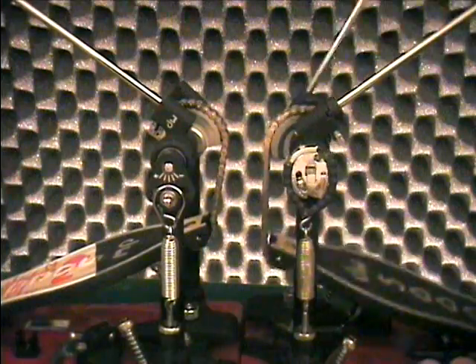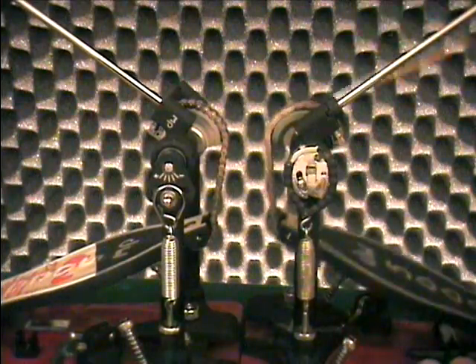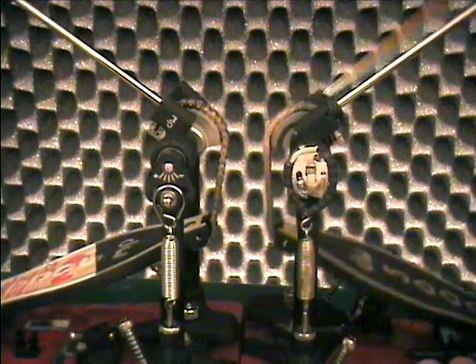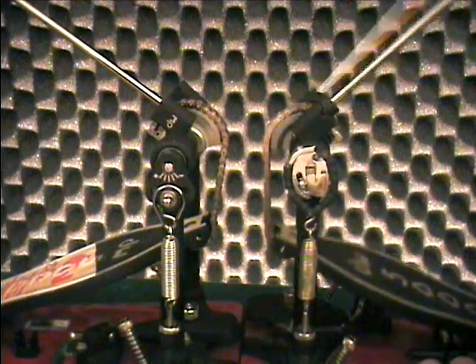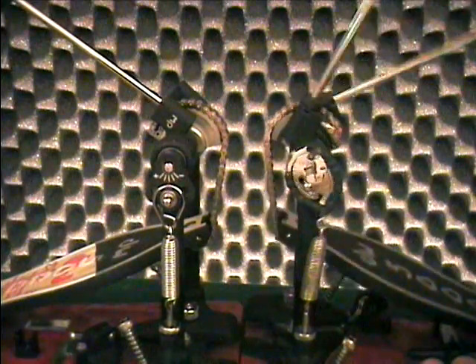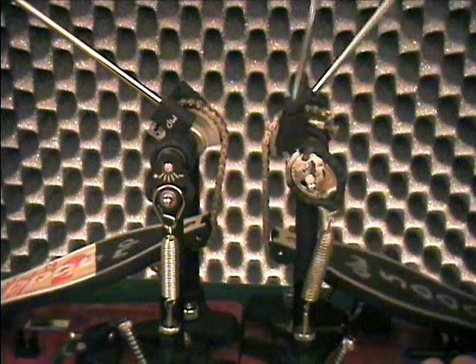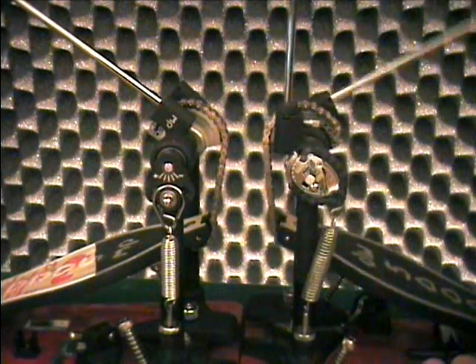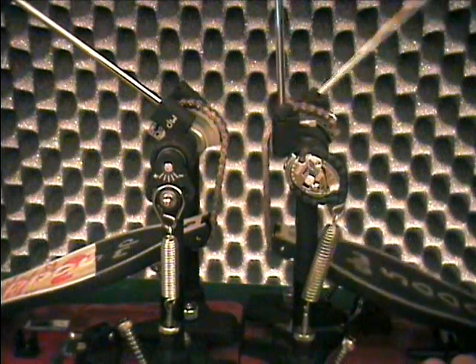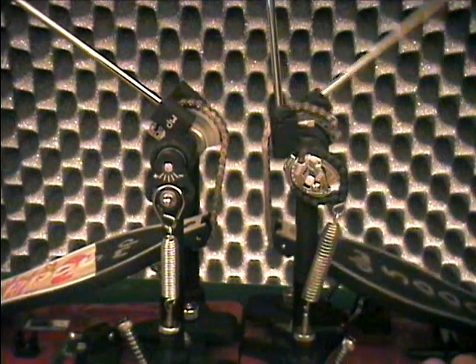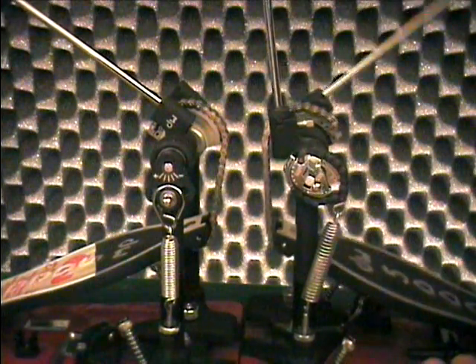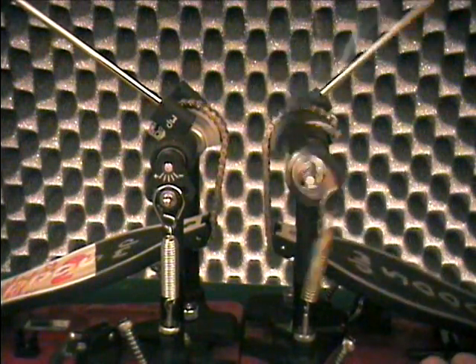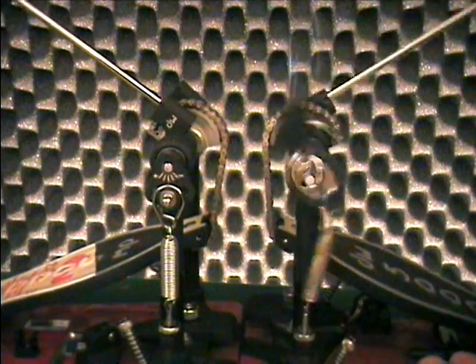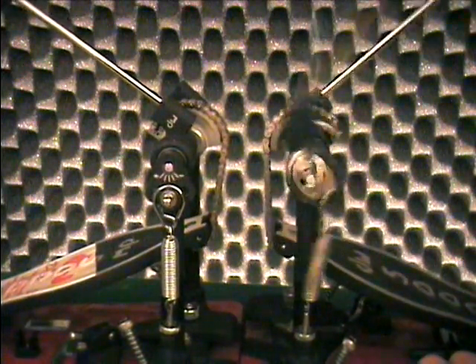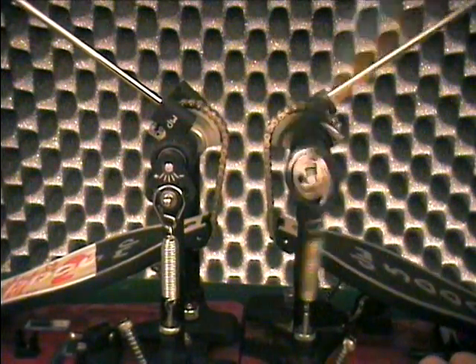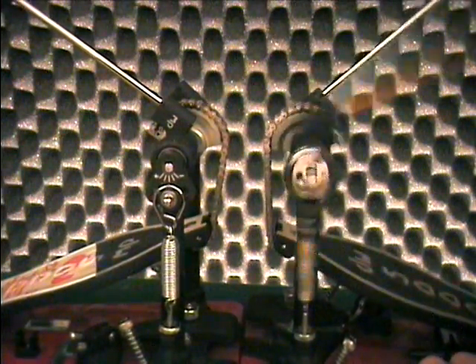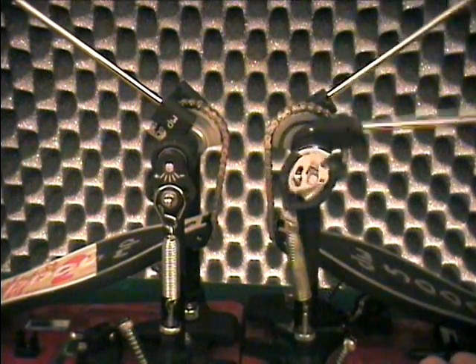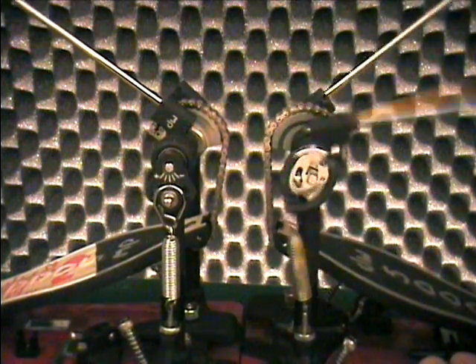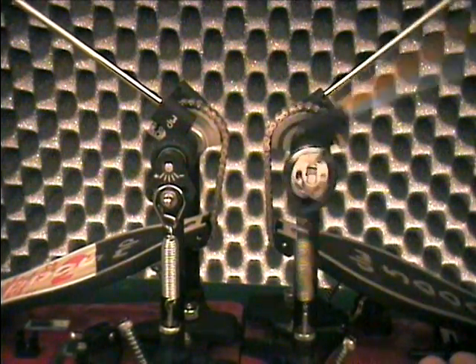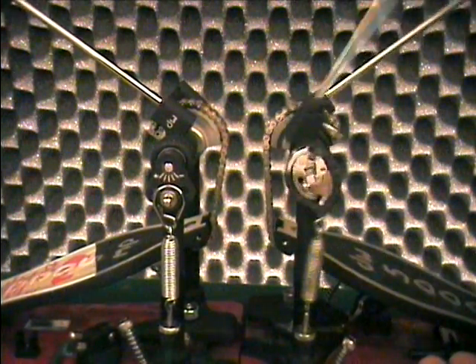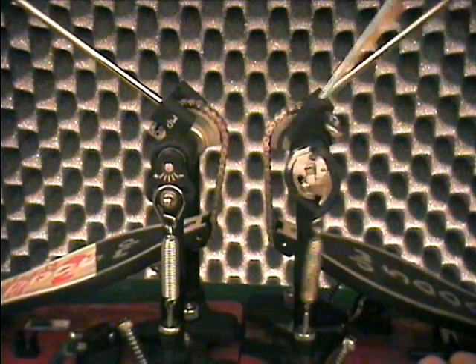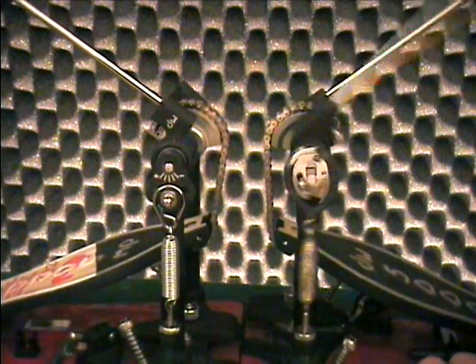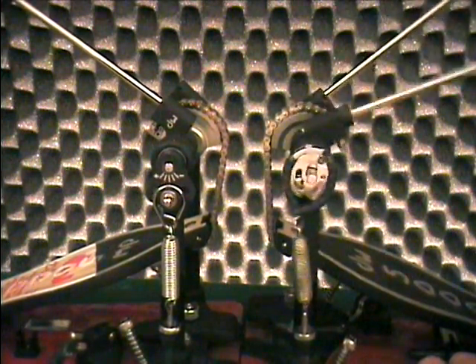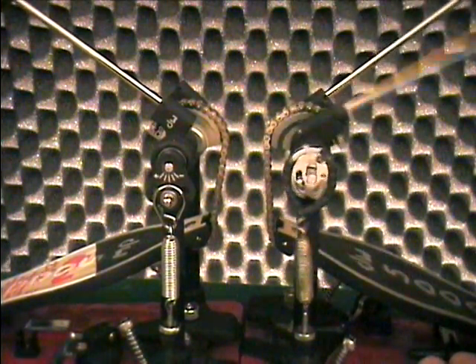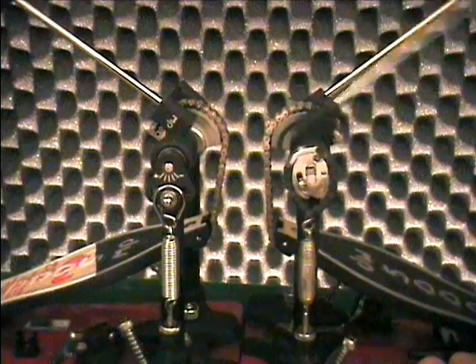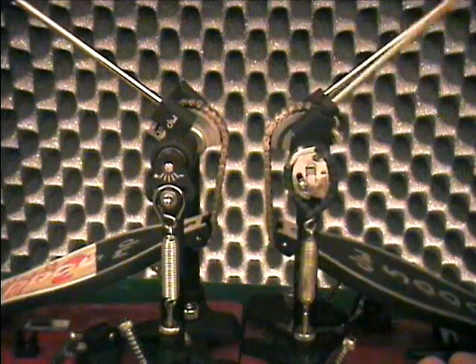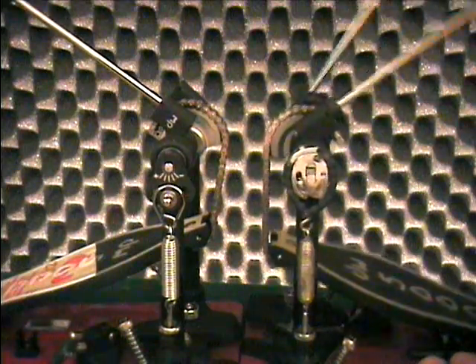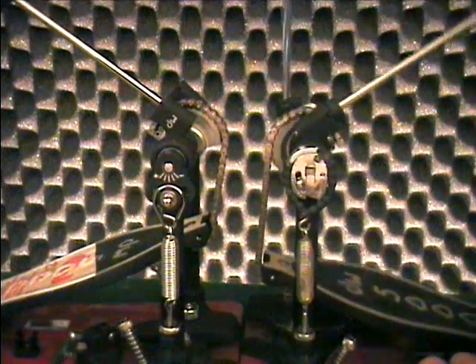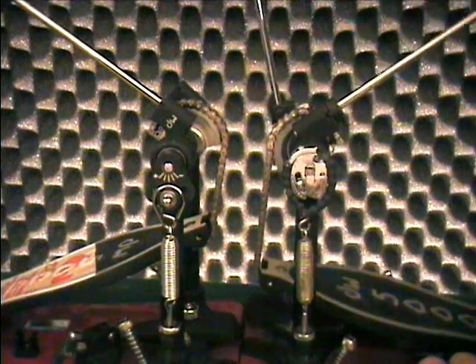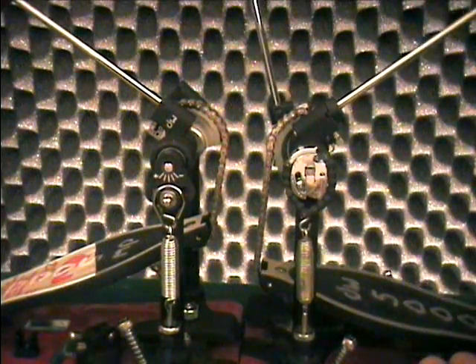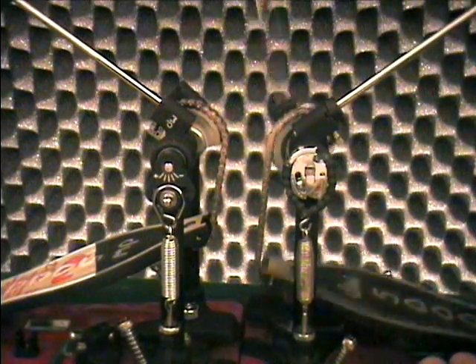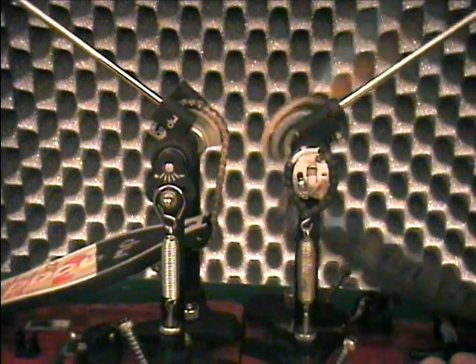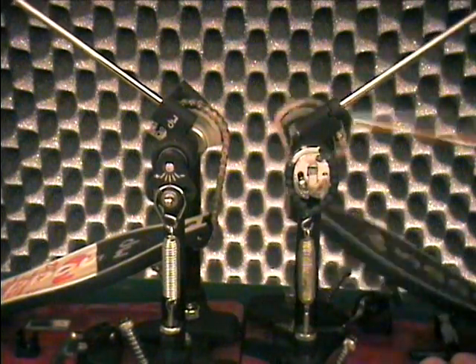To let you see the cam in action, here is the left beater. But for a fair comparison, I'll use the right beater on both pedals.